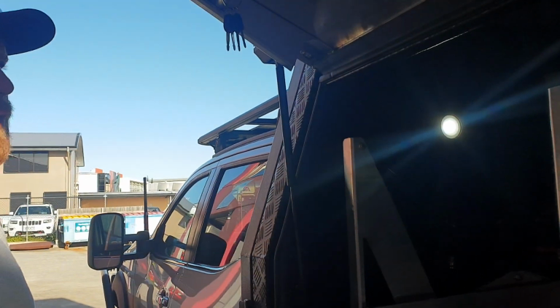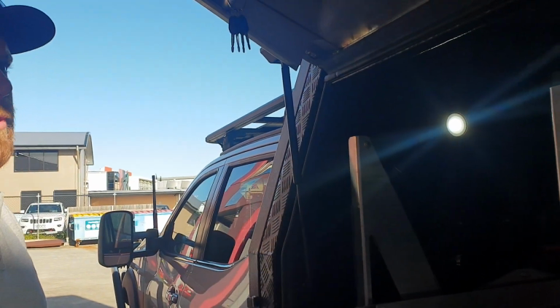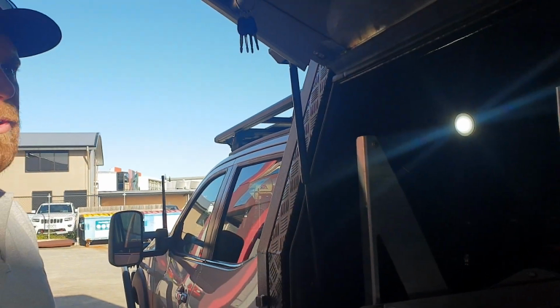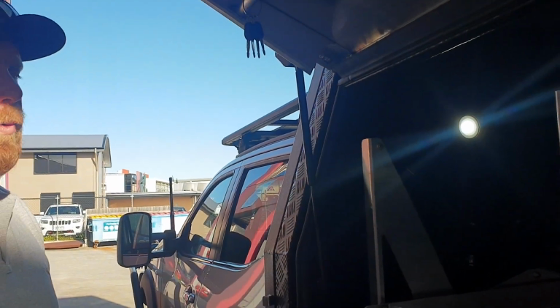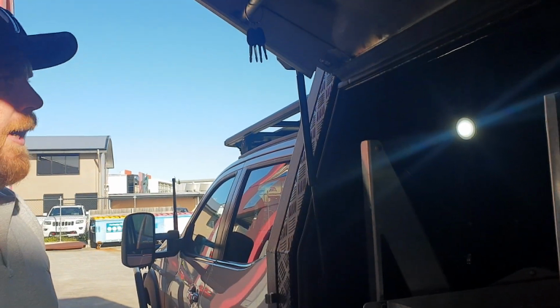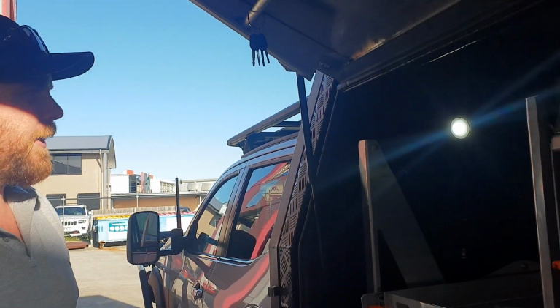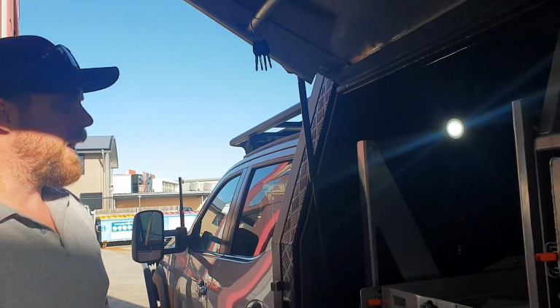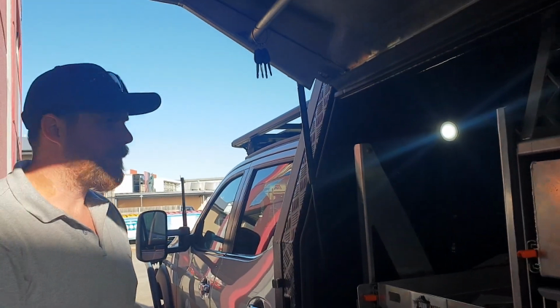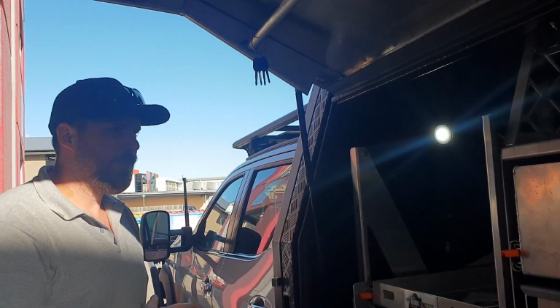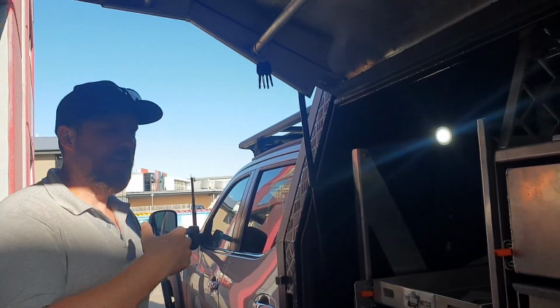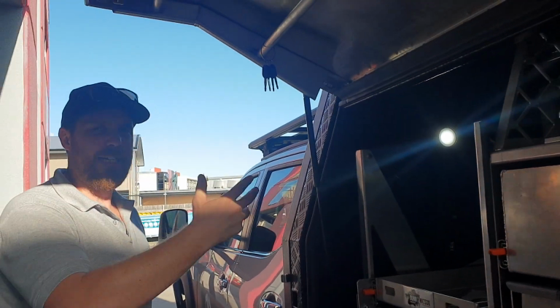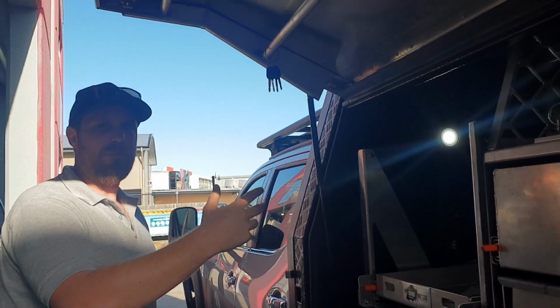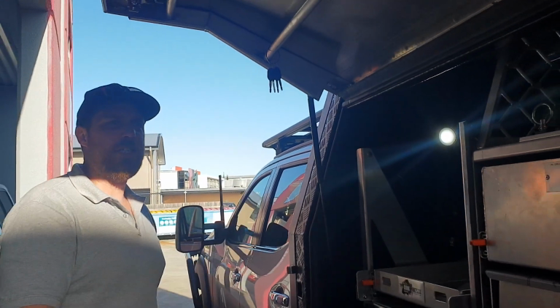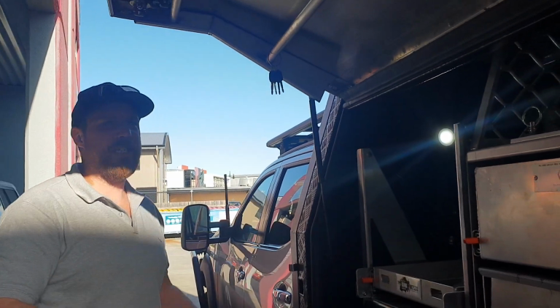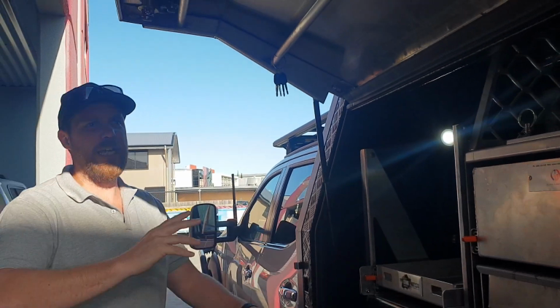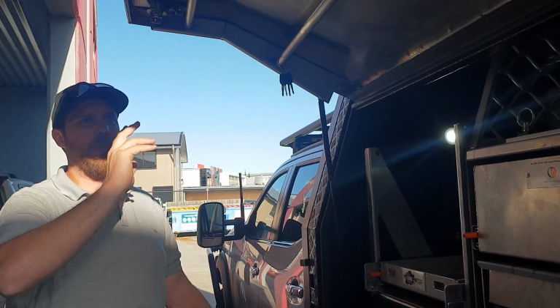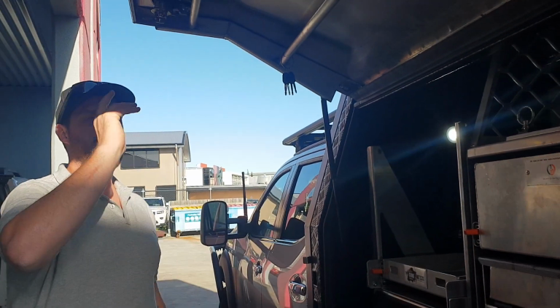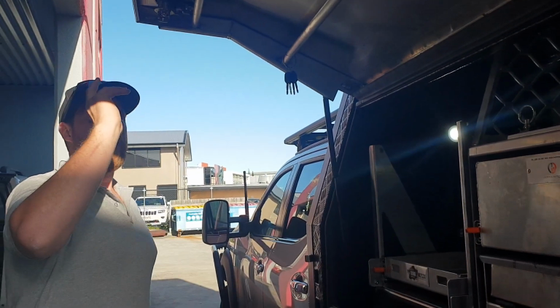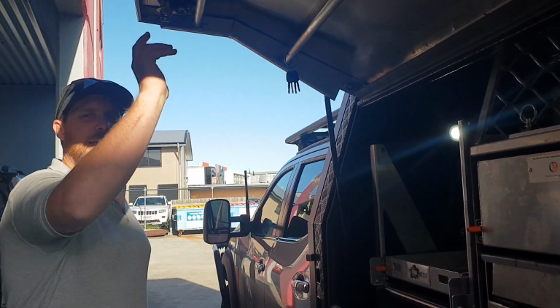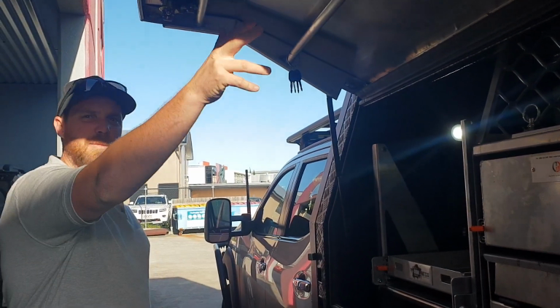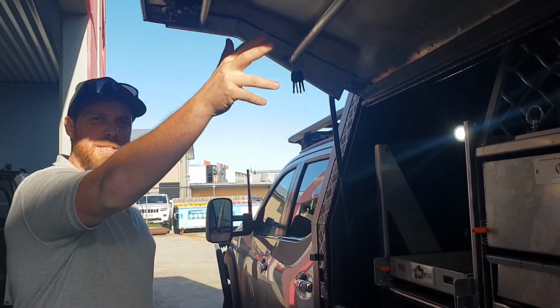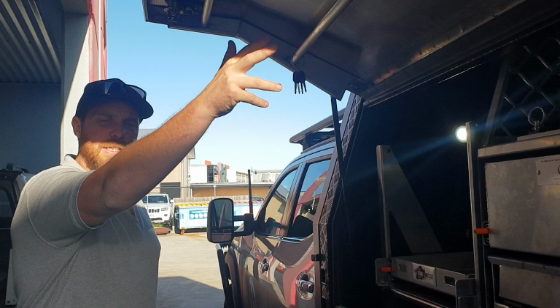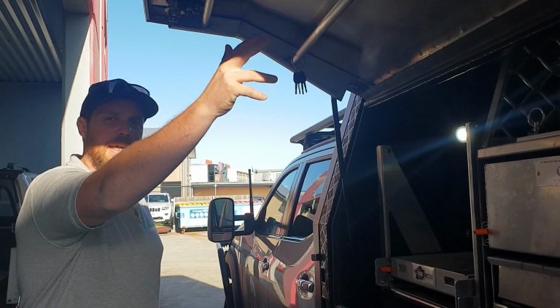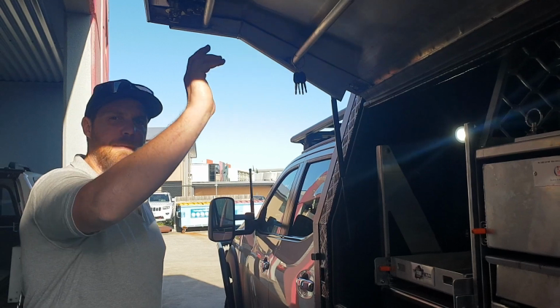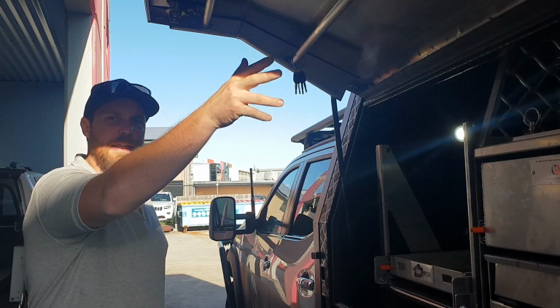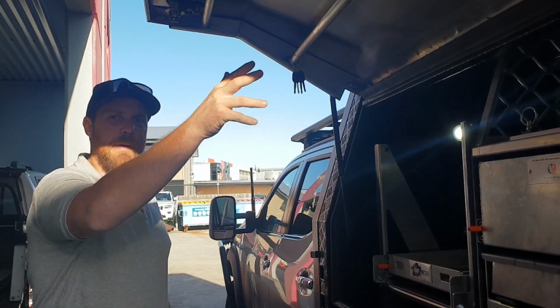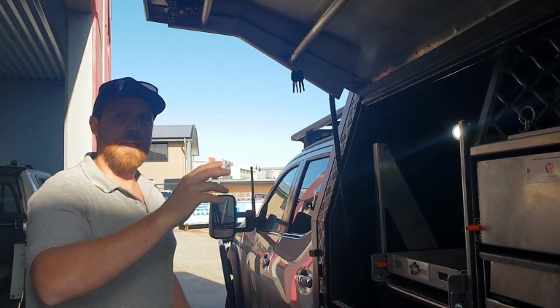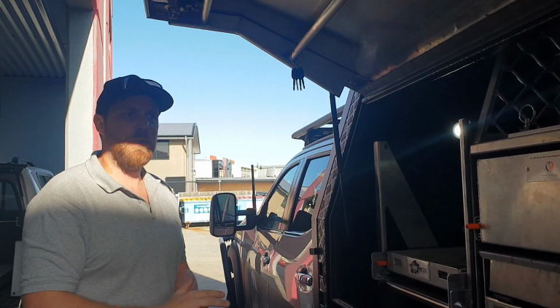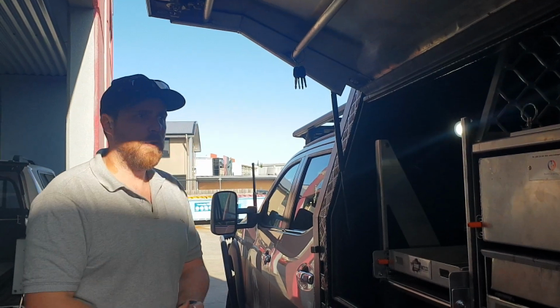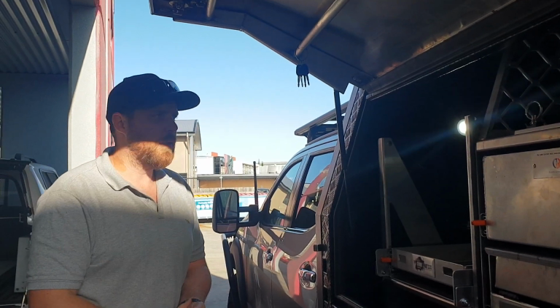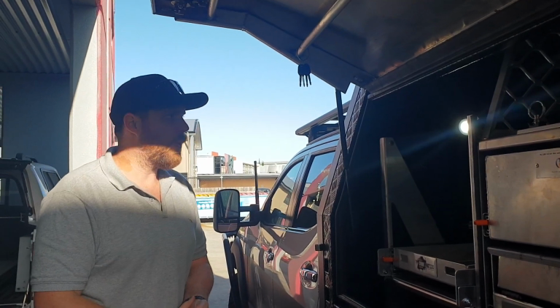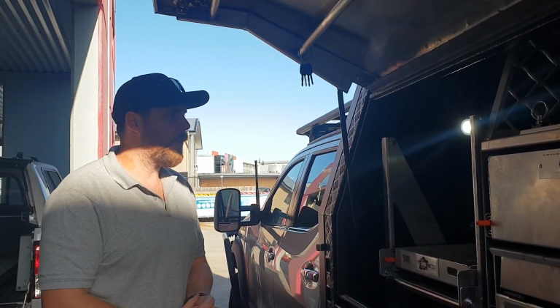Just a really cool way to add some light to your canopy — add some light to your setup out the back if you're cooking and whatnot.